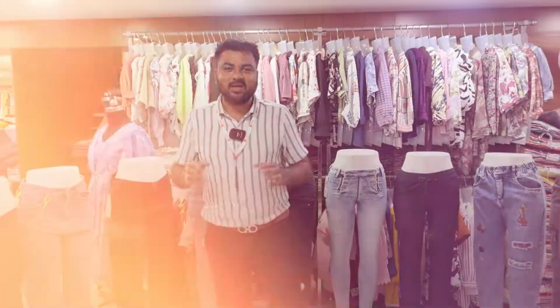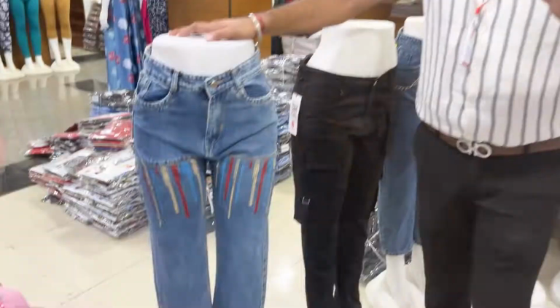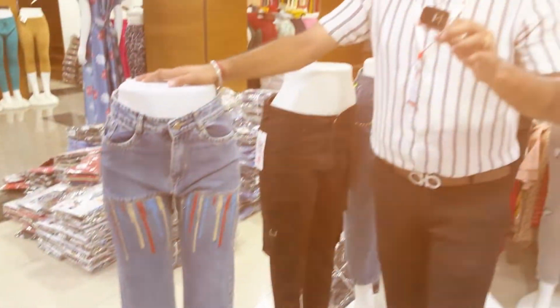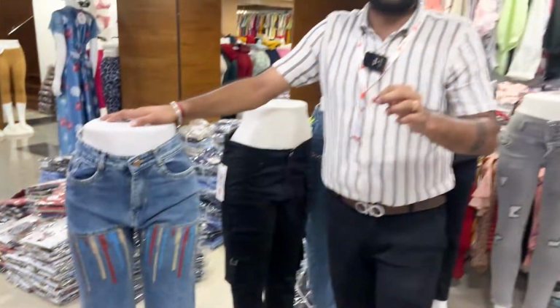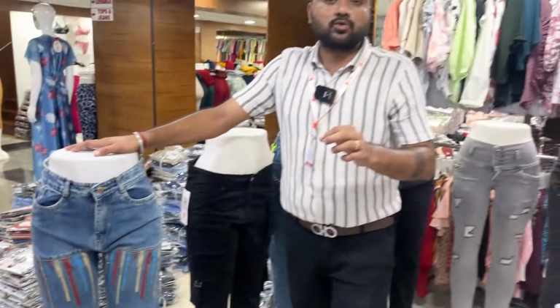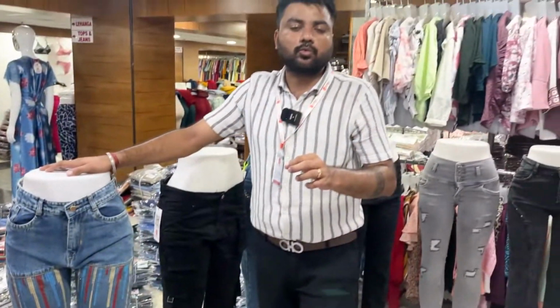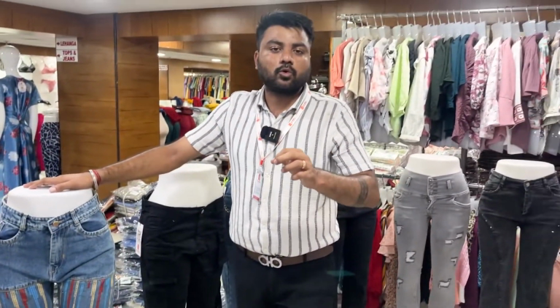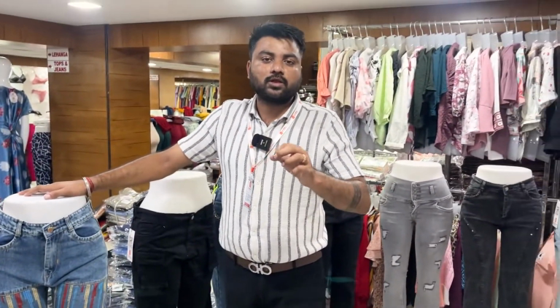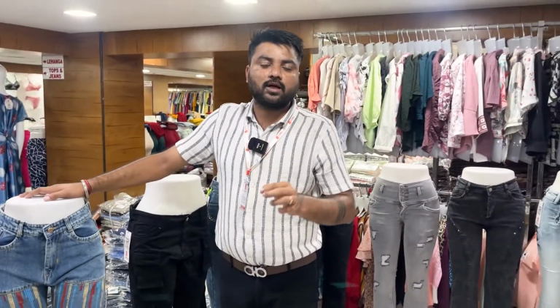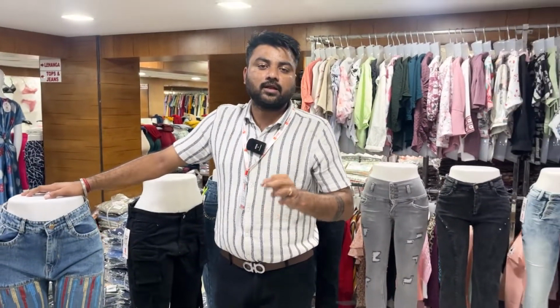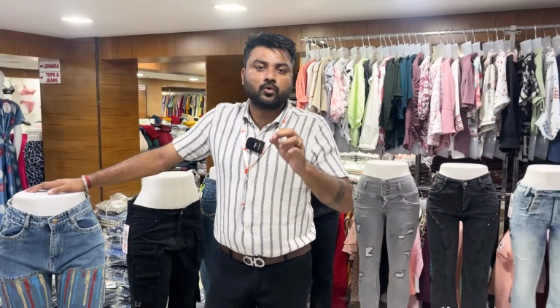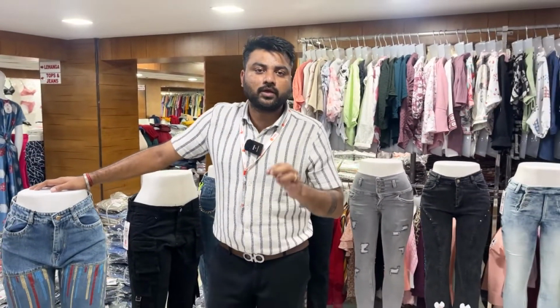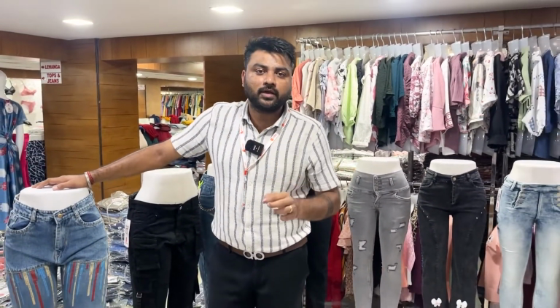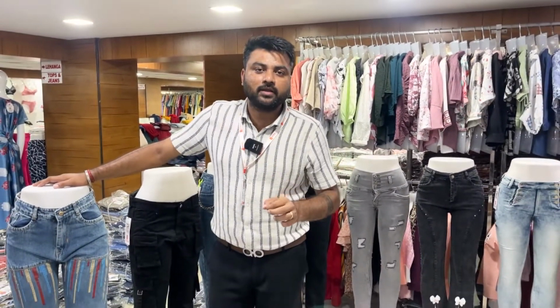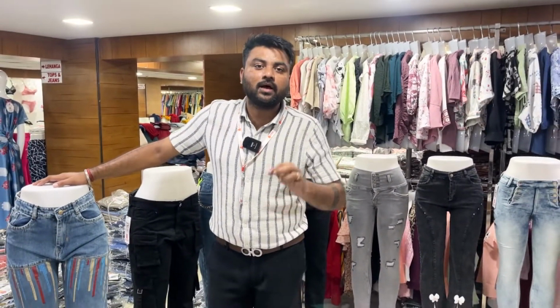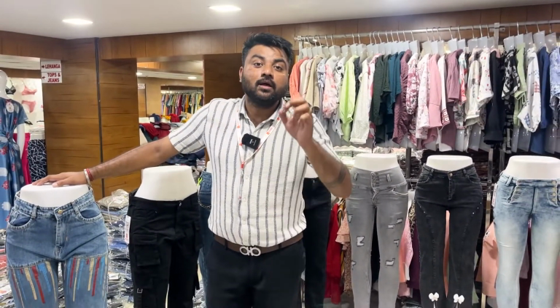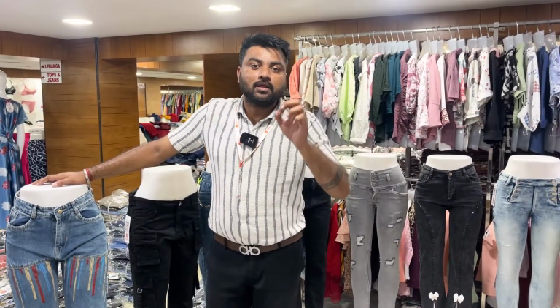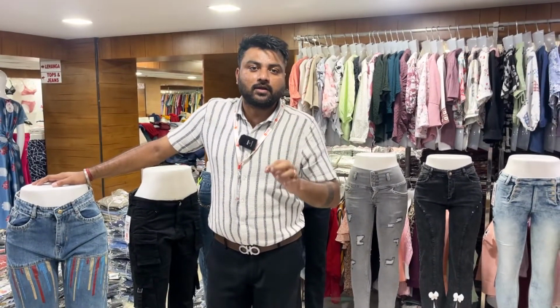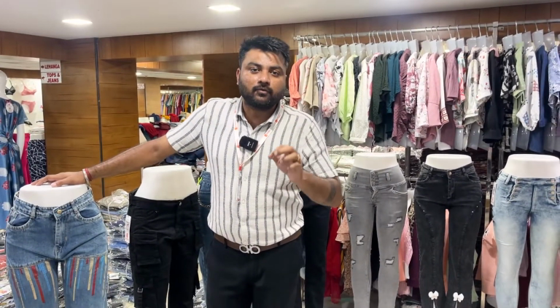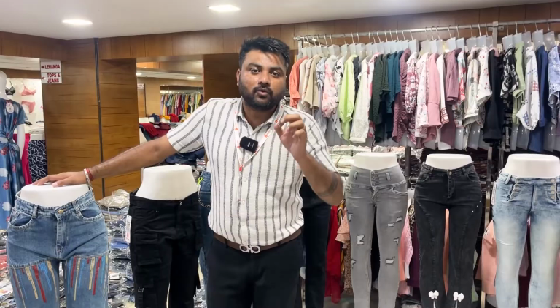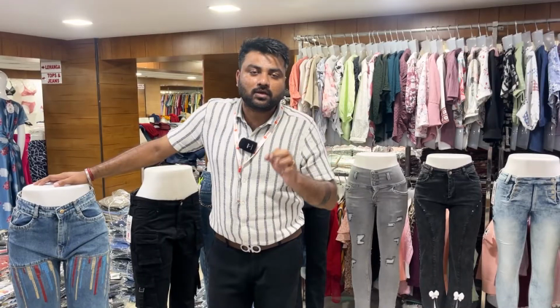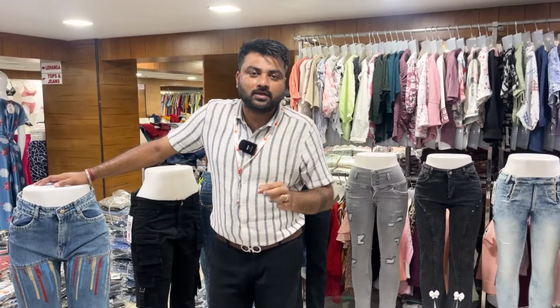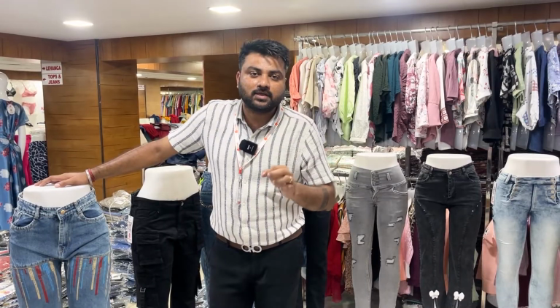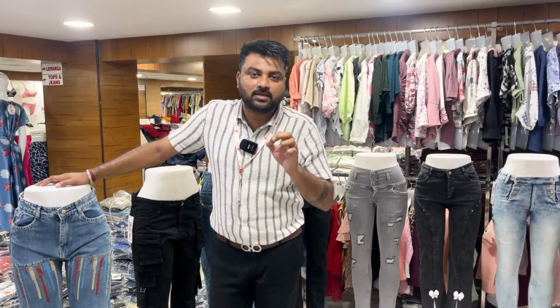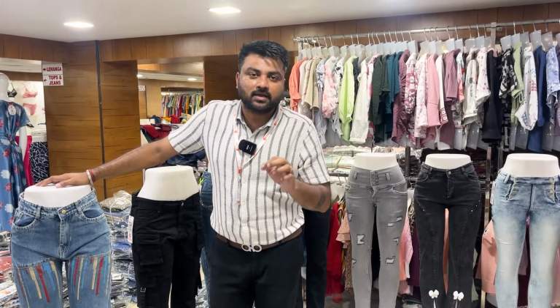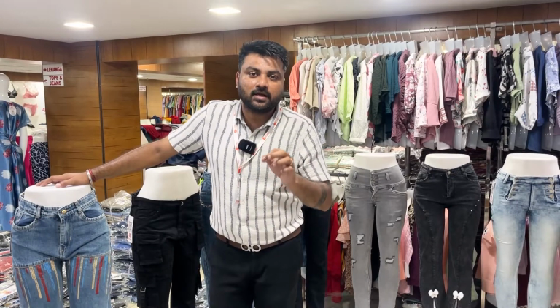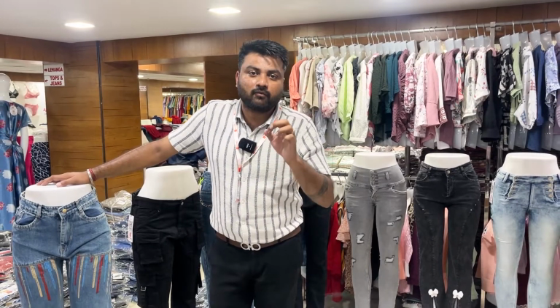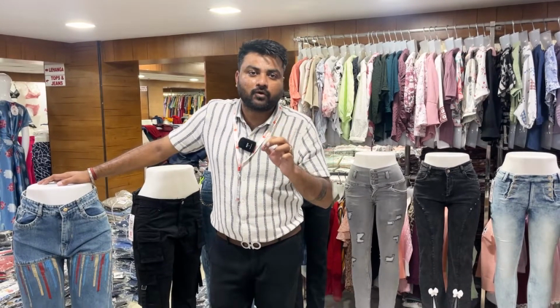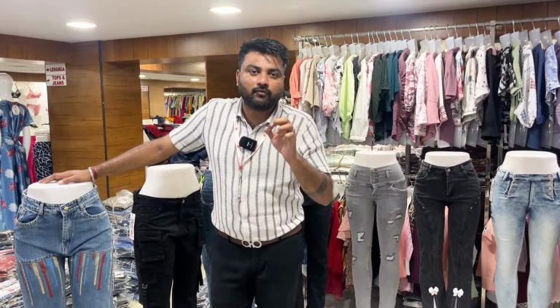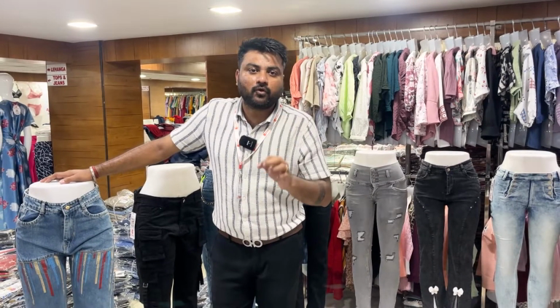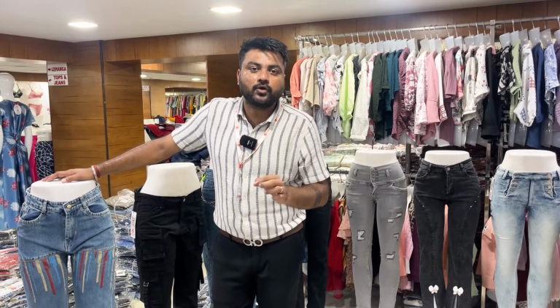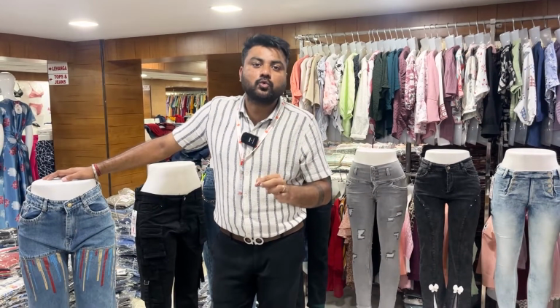The size group is available in sizes 34, 36, 38, 40, and 42.